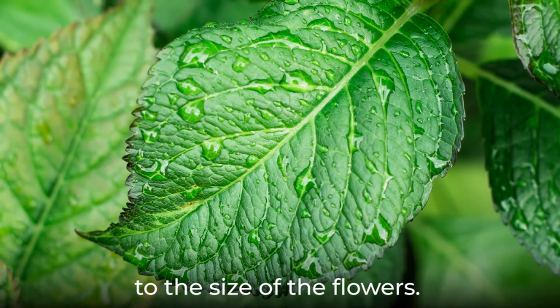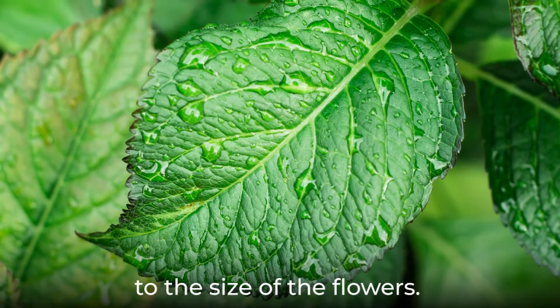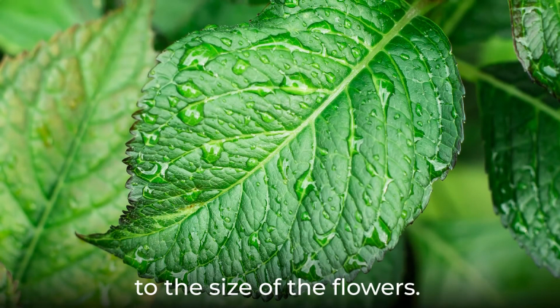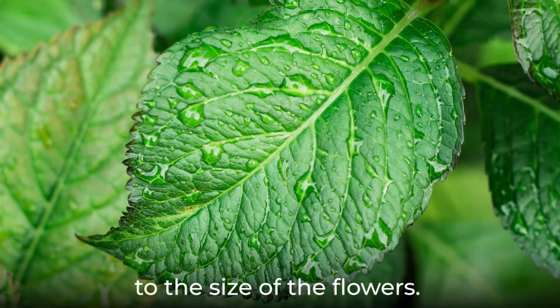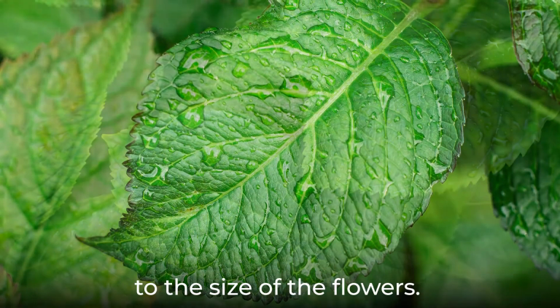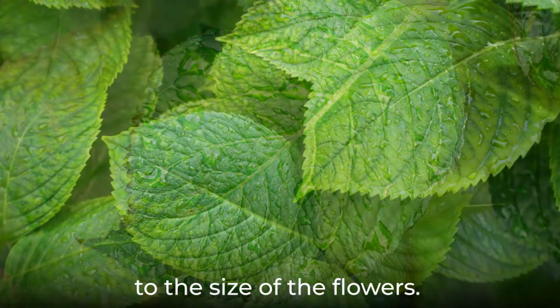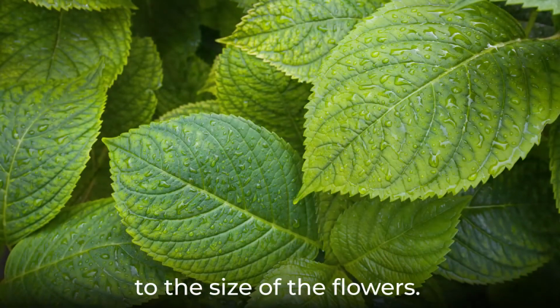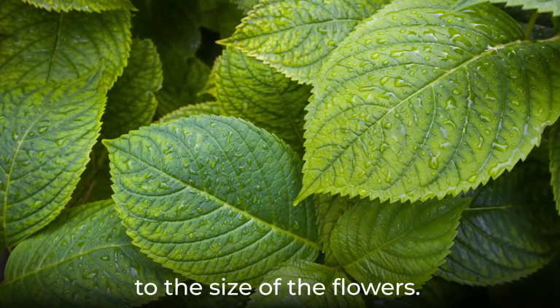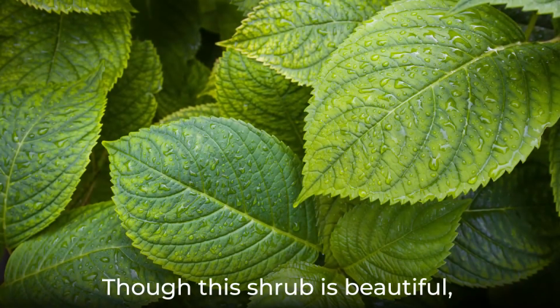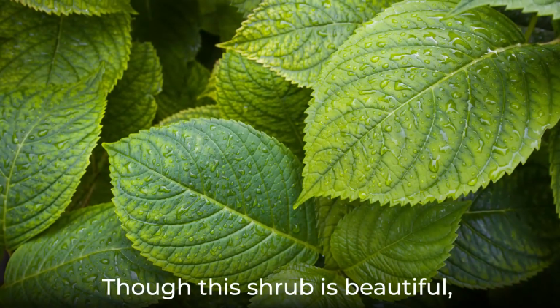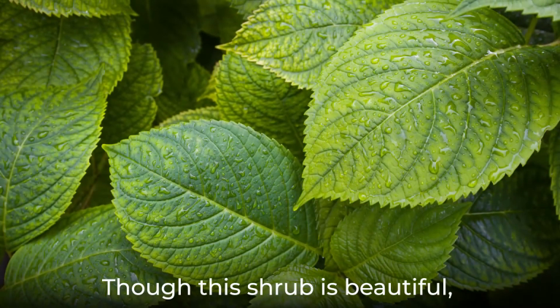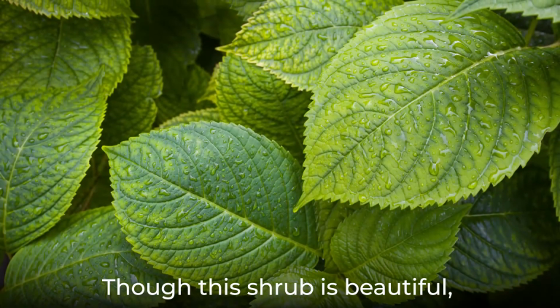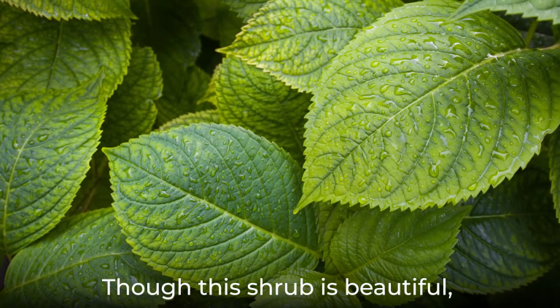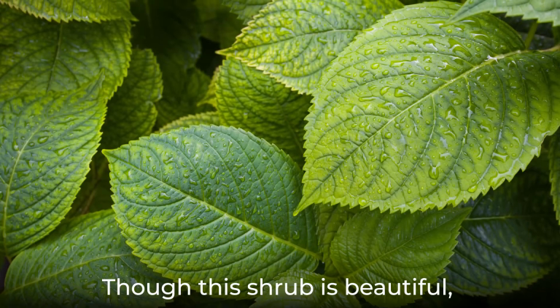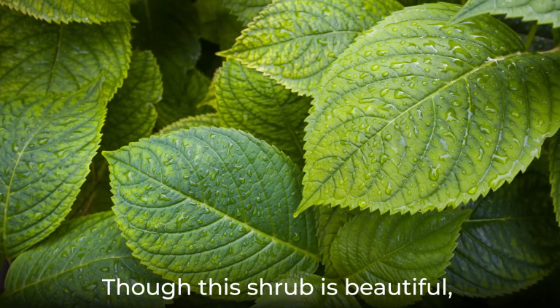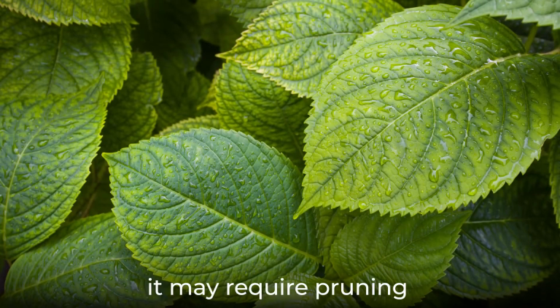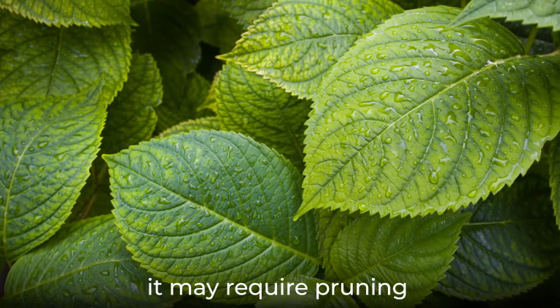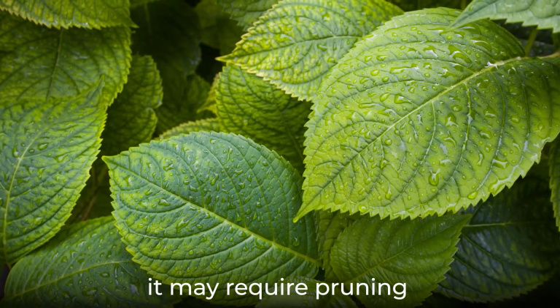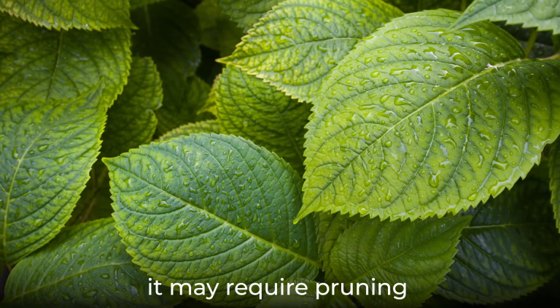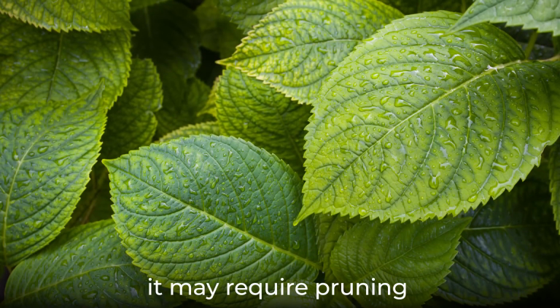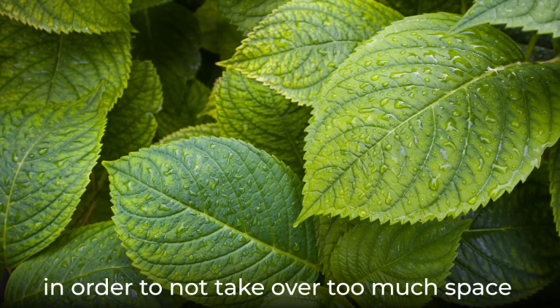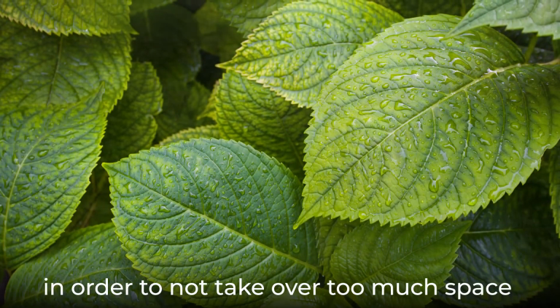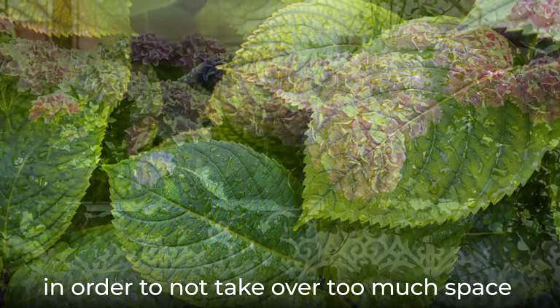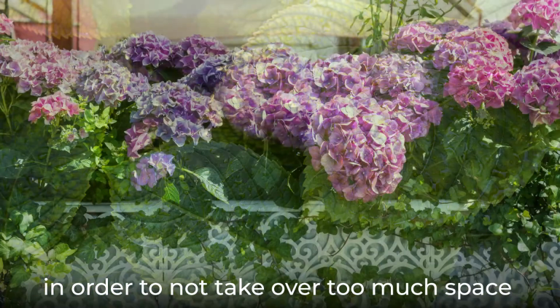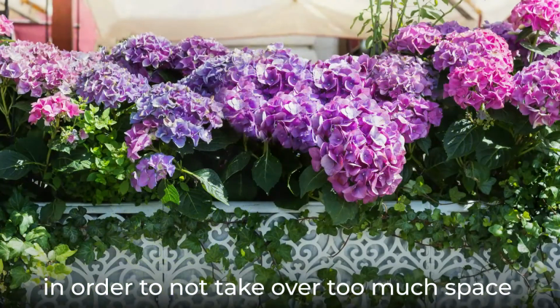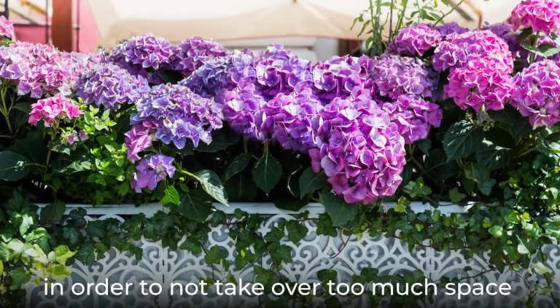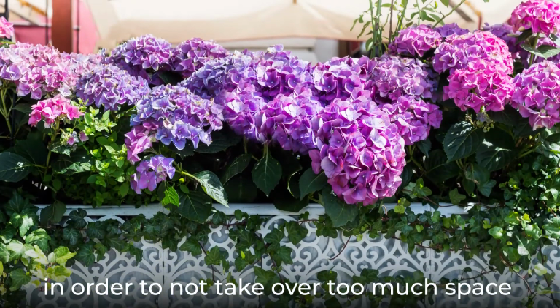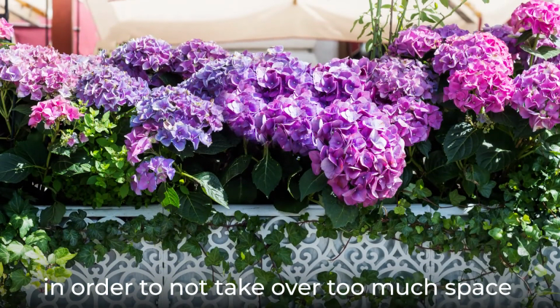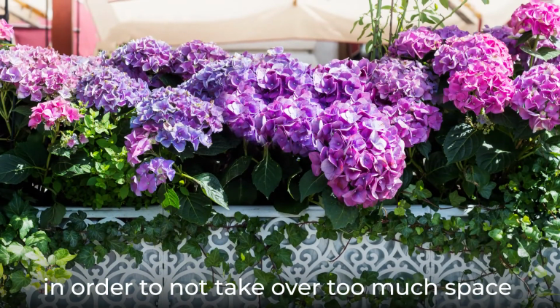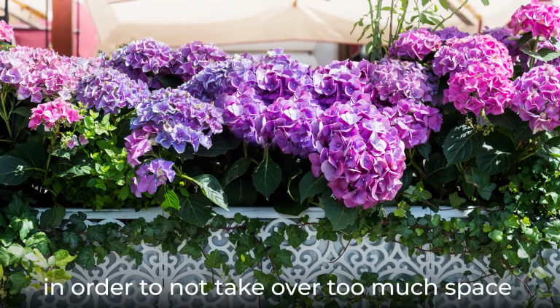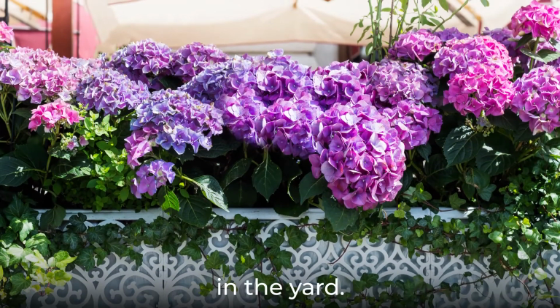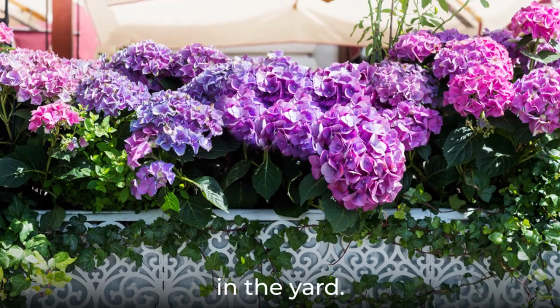which are big enough to stand up to the size of the flowers. Though this shrub is beautiful, it may require pruning in order to not take over too much space in the yard.